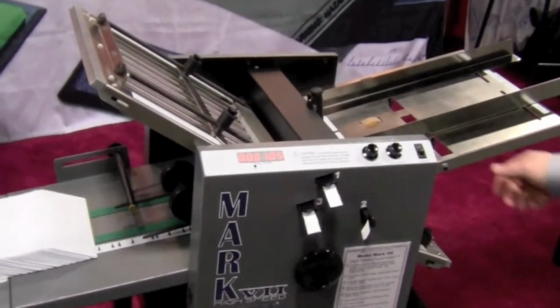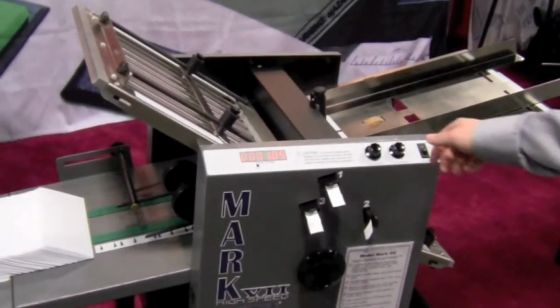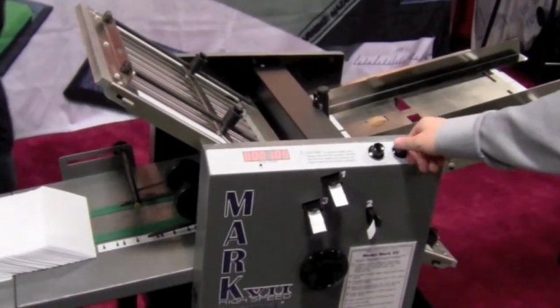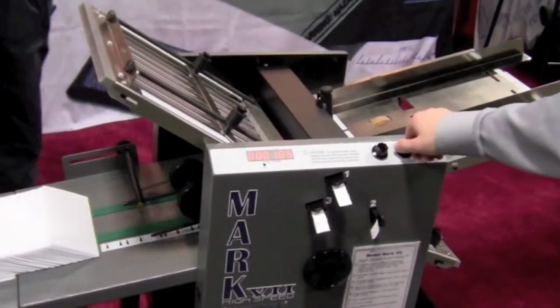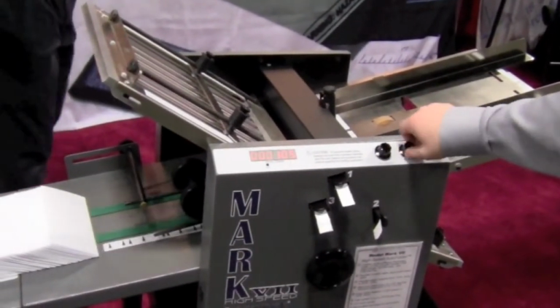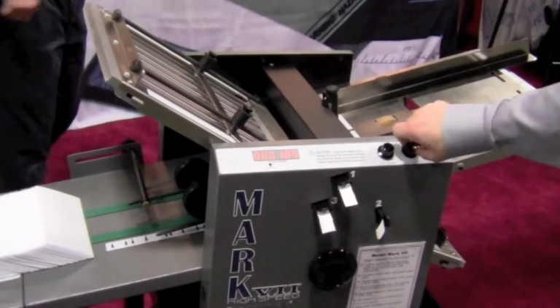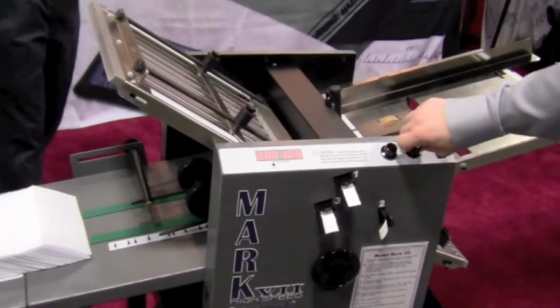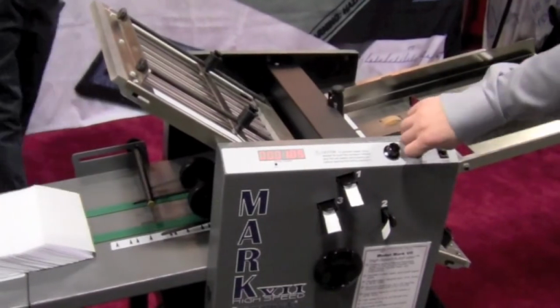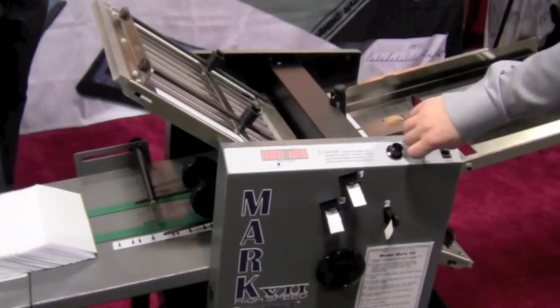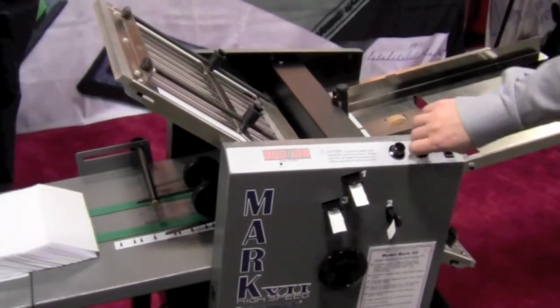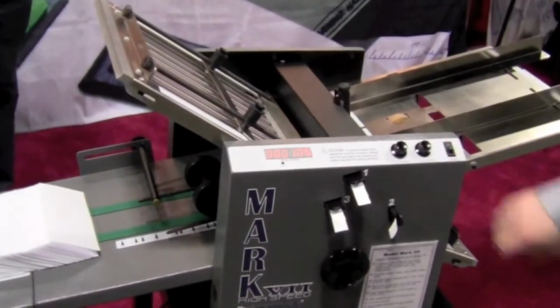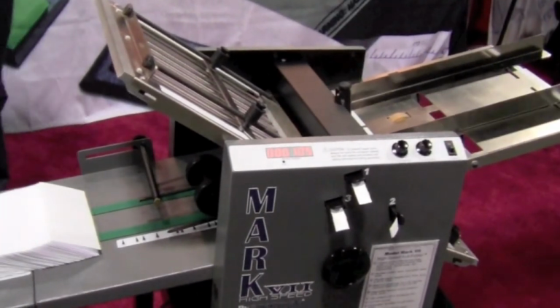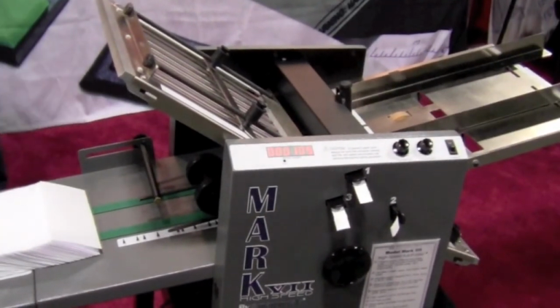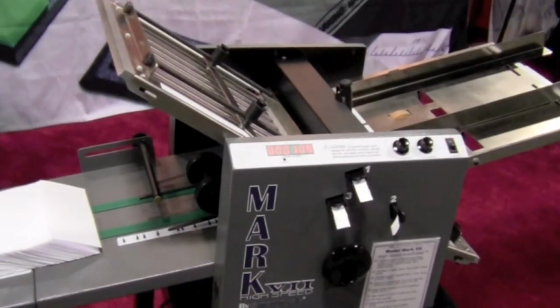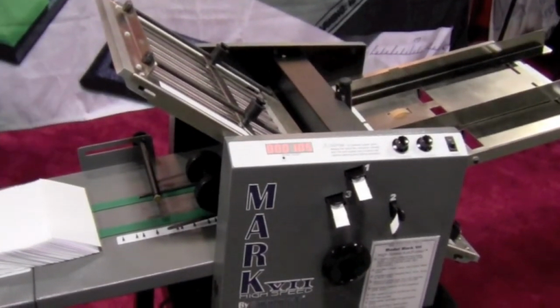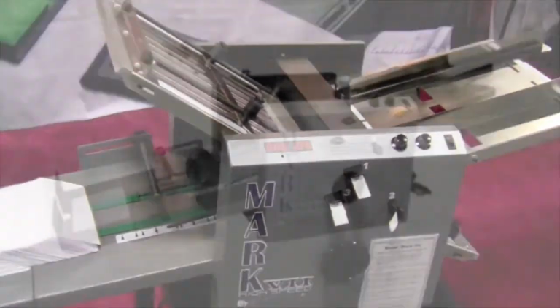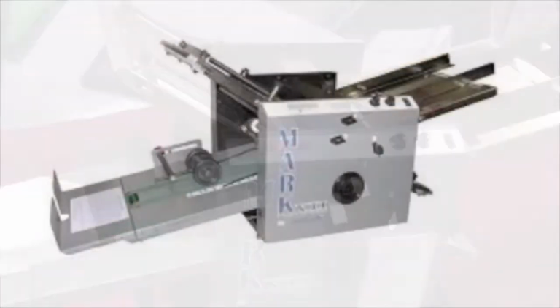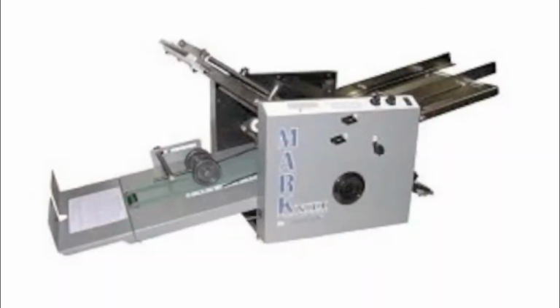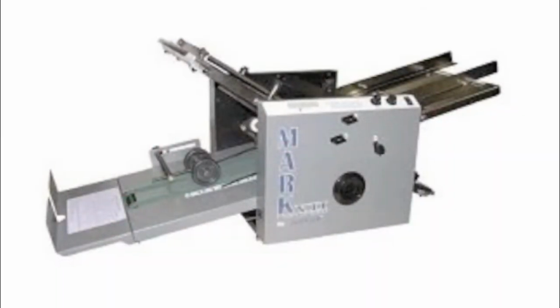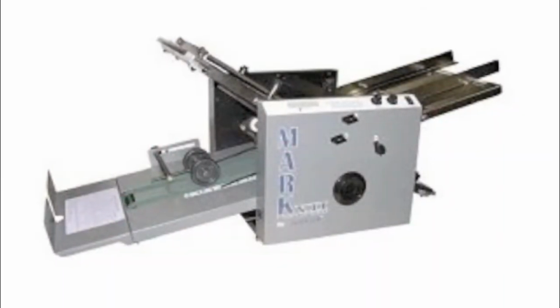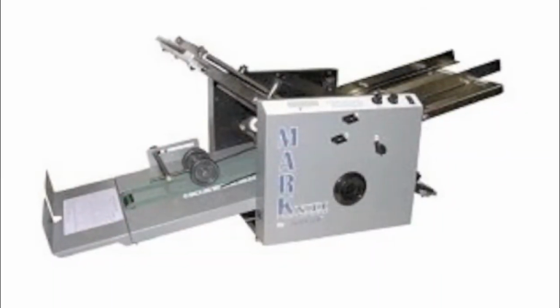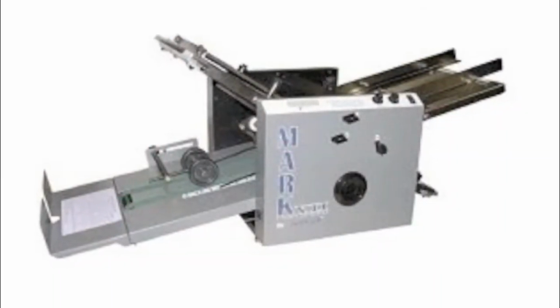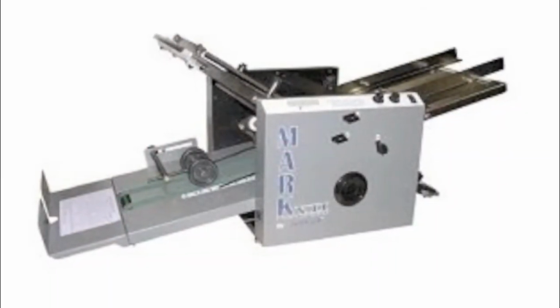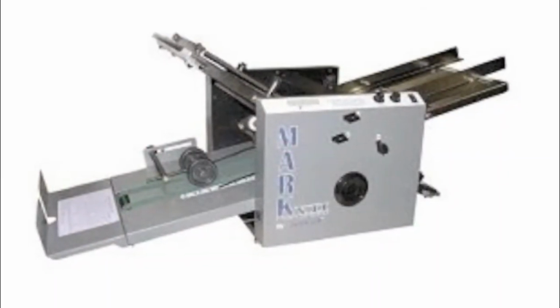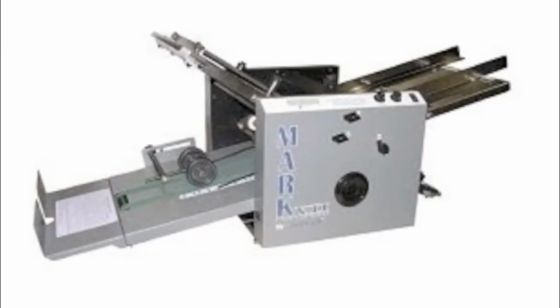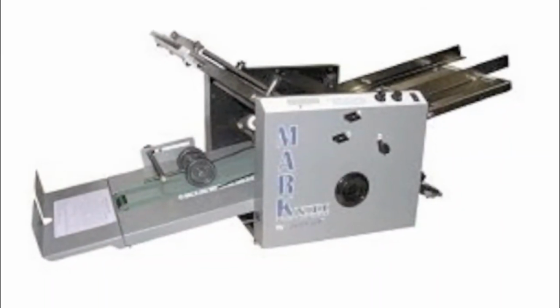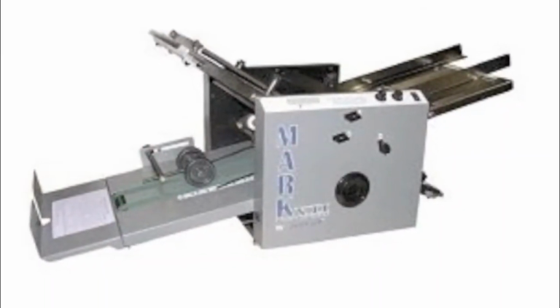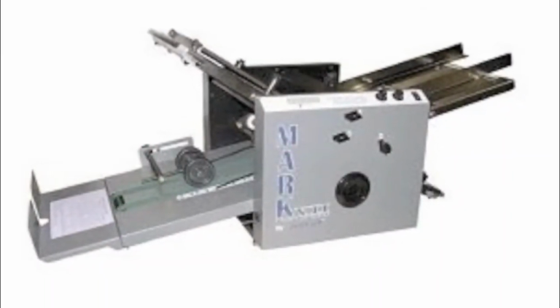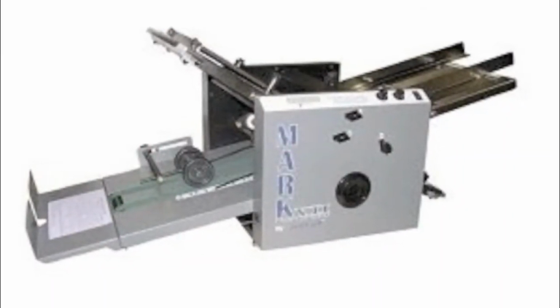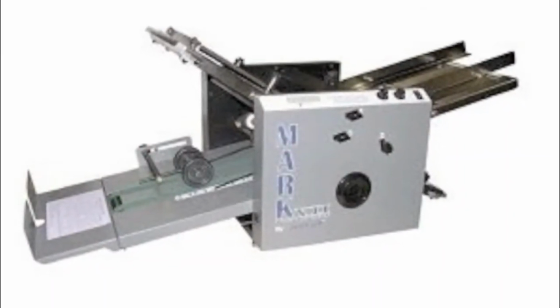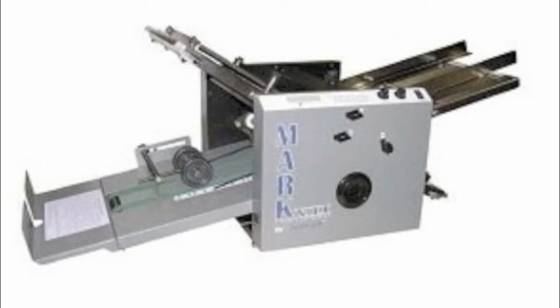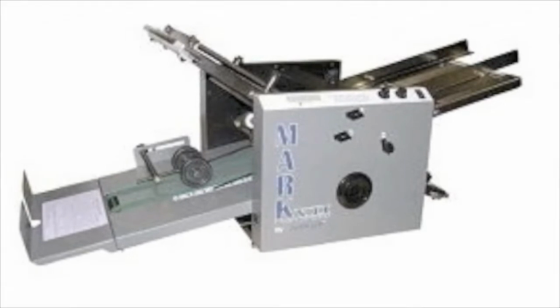The Mark VII paper folder by Martin Yale and Whitaker Brothers is high speed and durable and could be the perfect addition to your office.